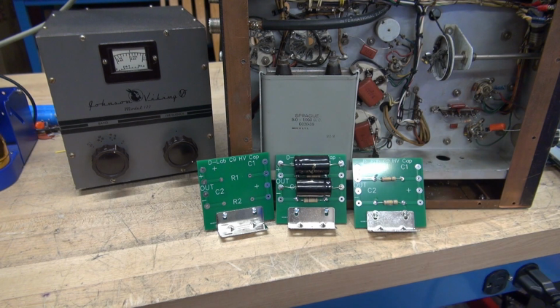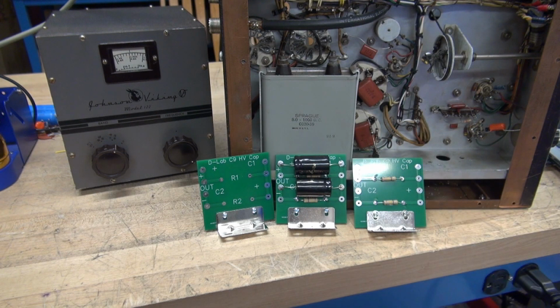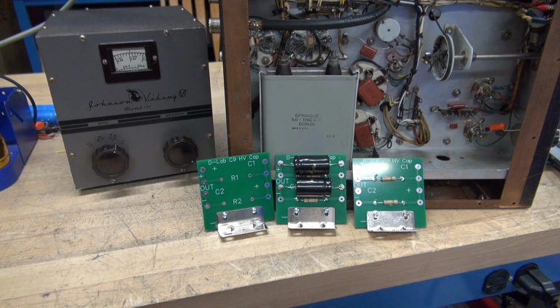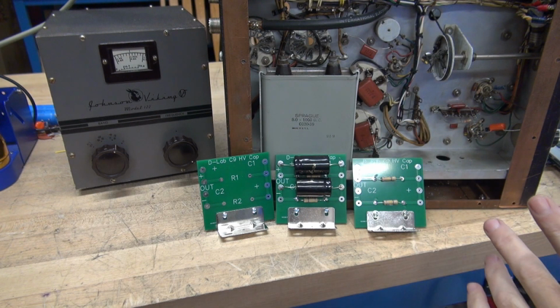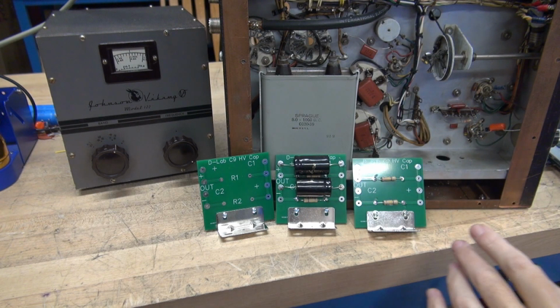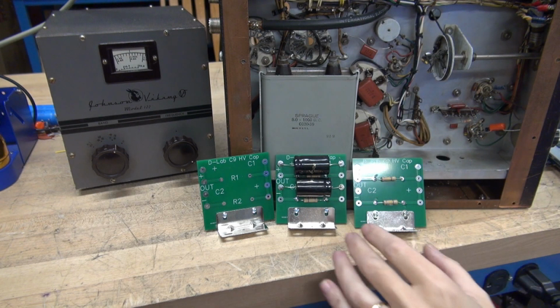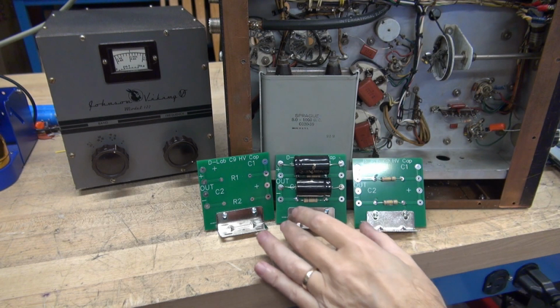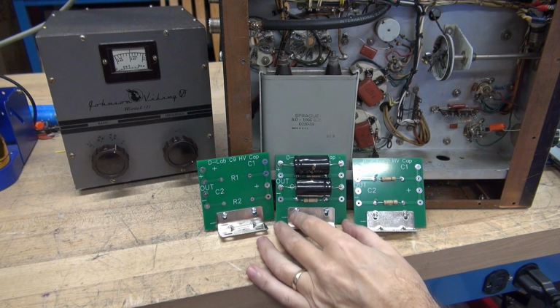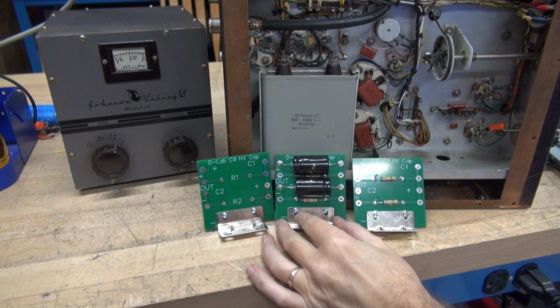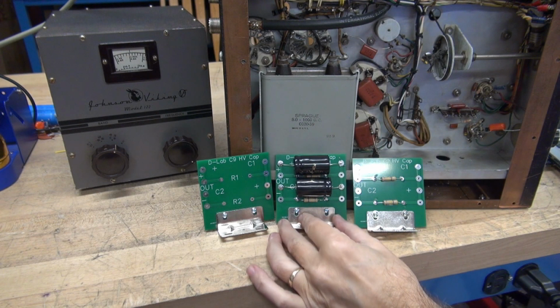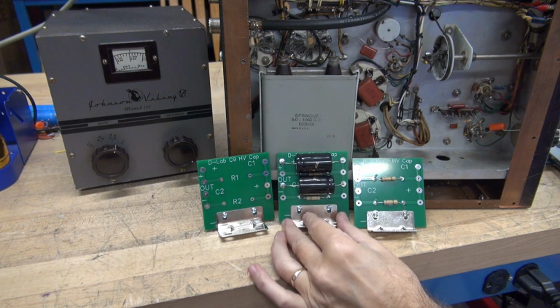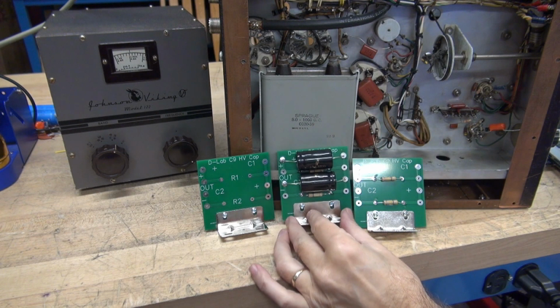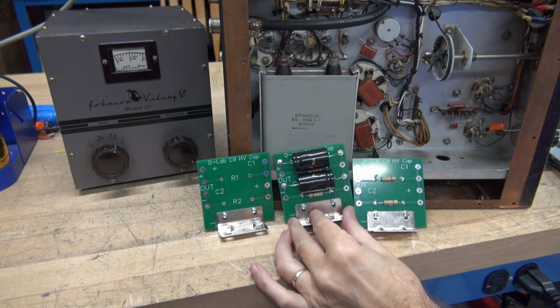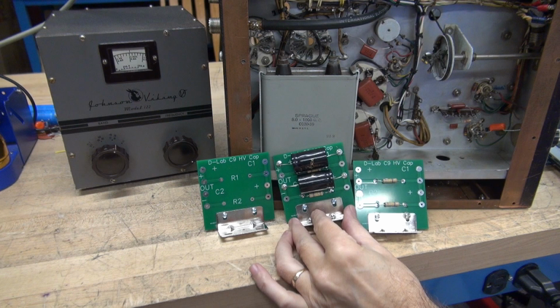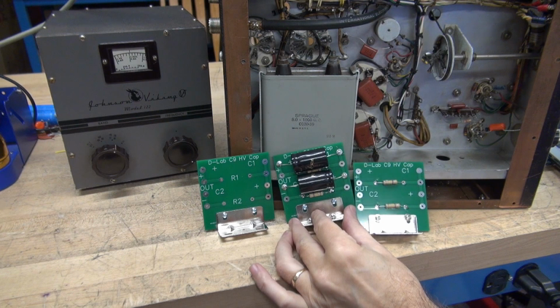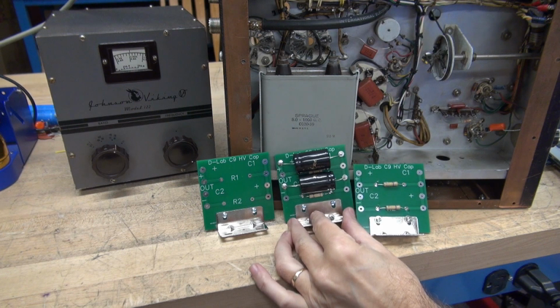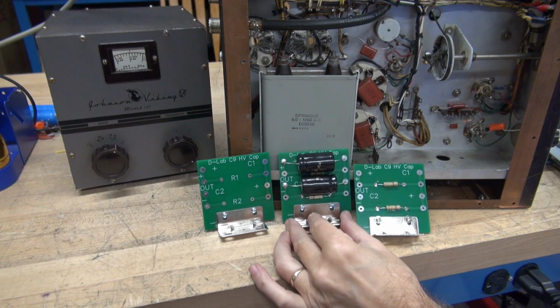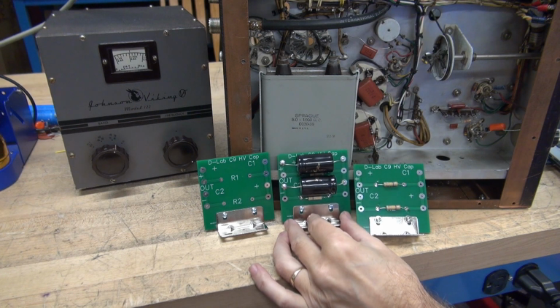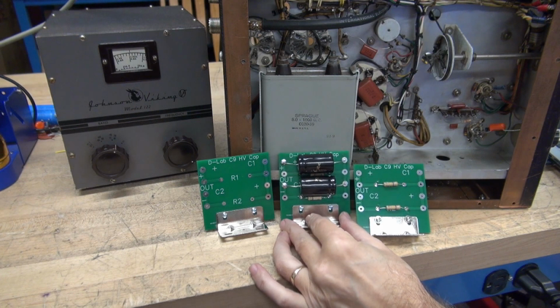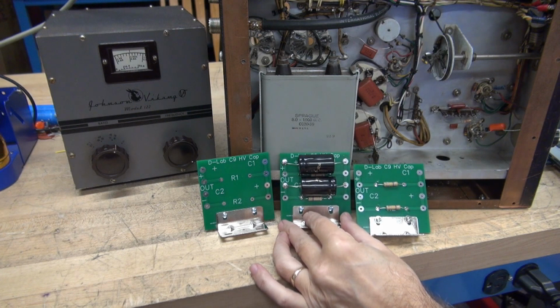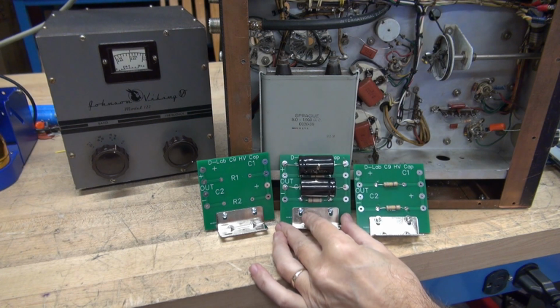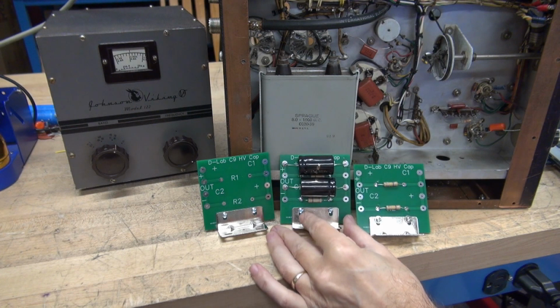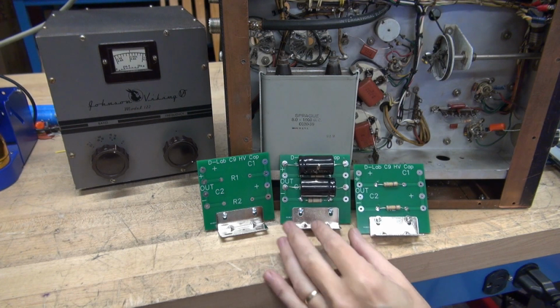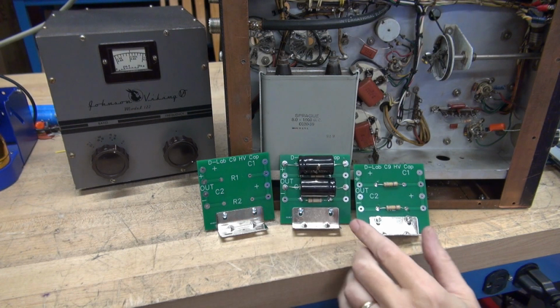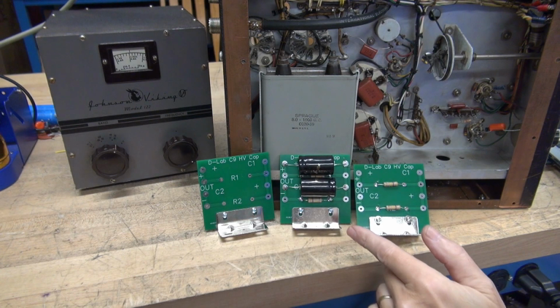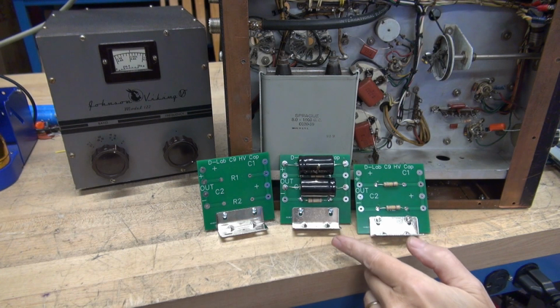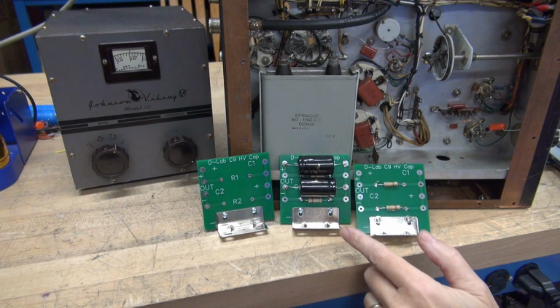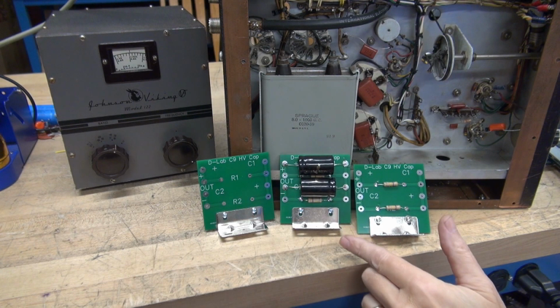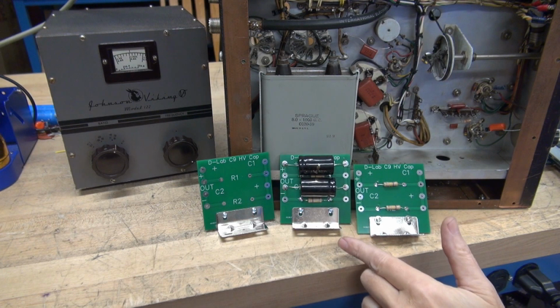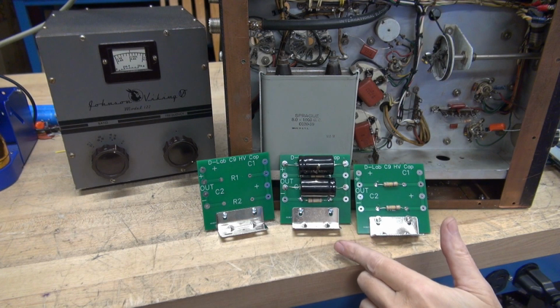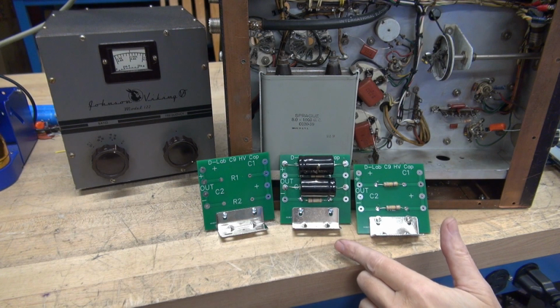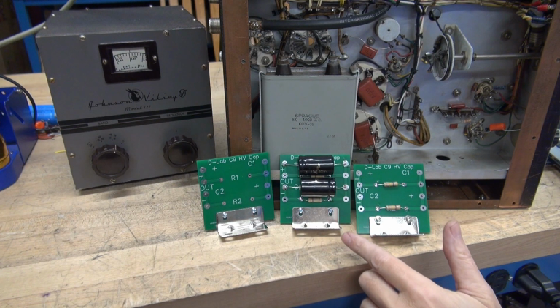D-Lab has a solution. The new C9 measures 3 inches square and mounts on a right angle bracket.